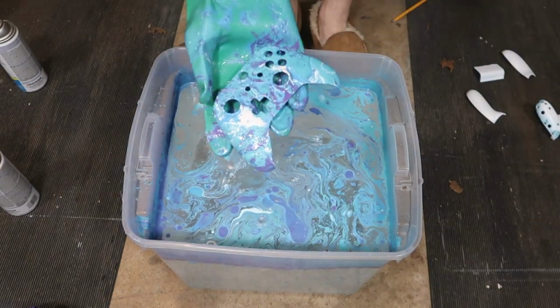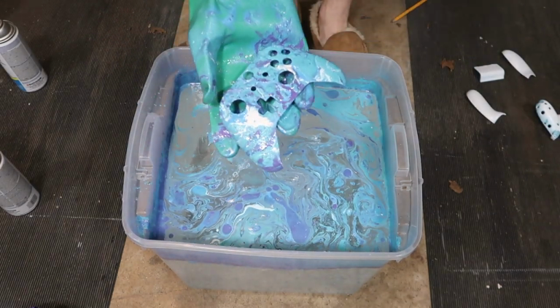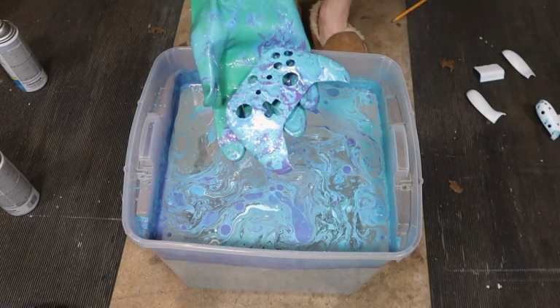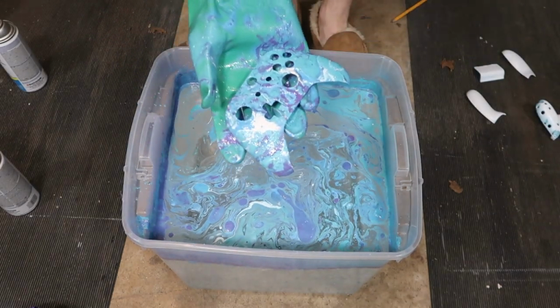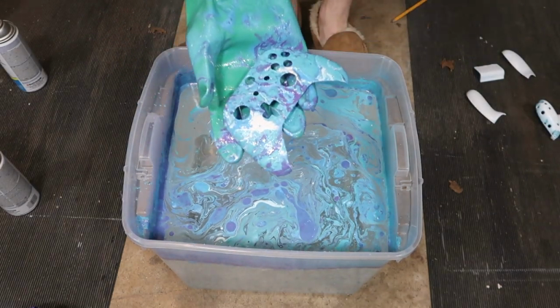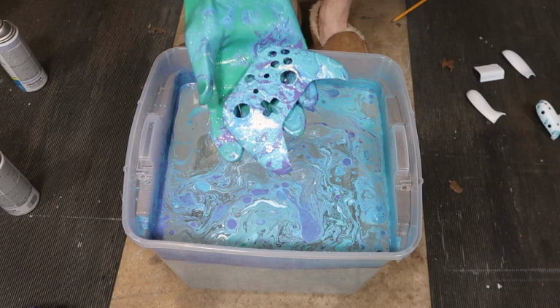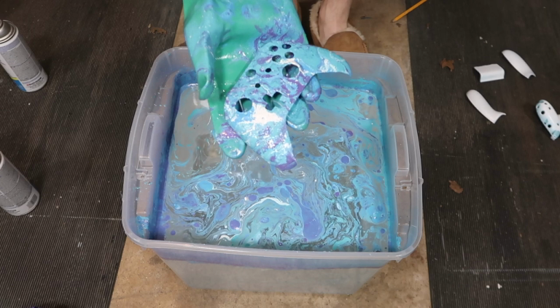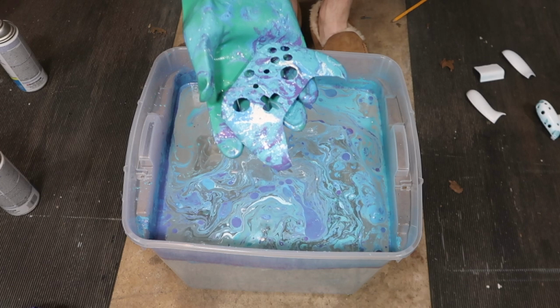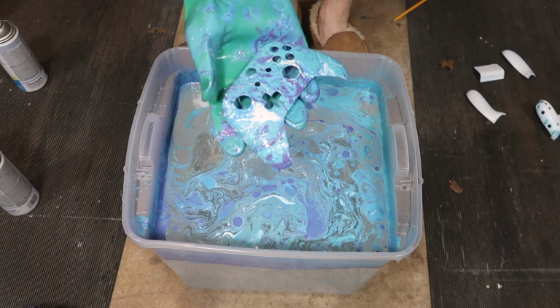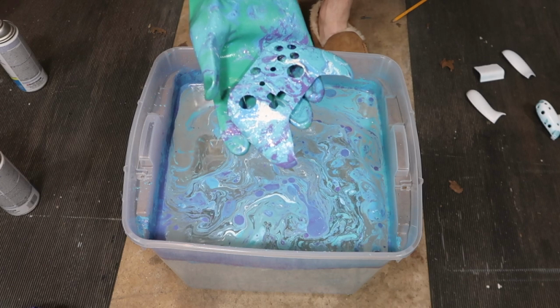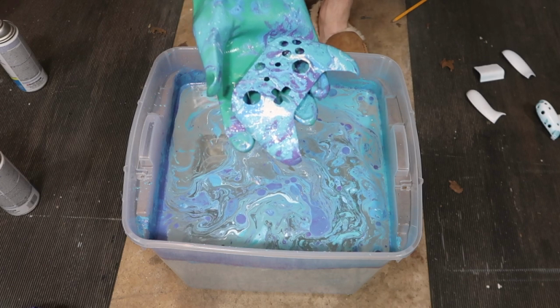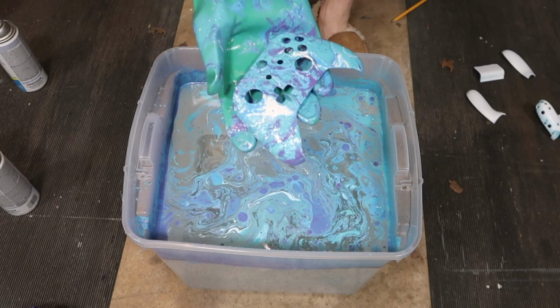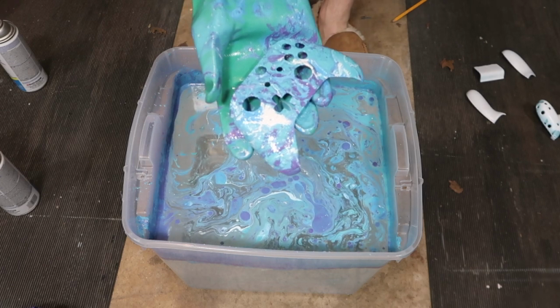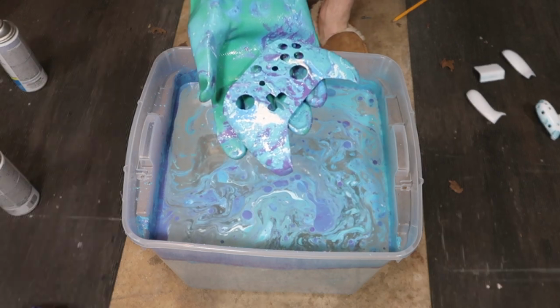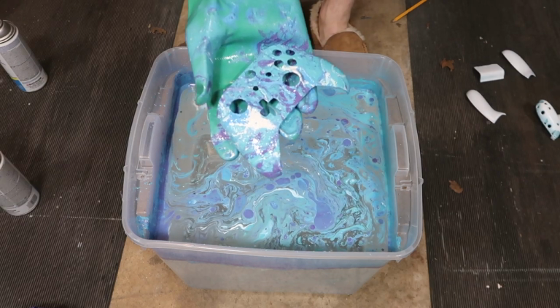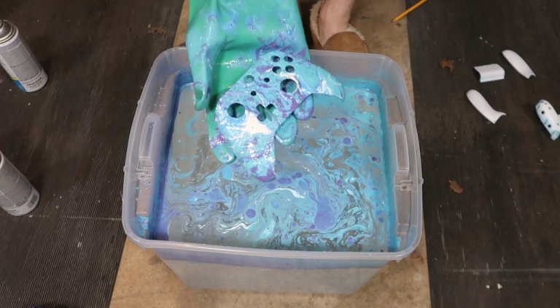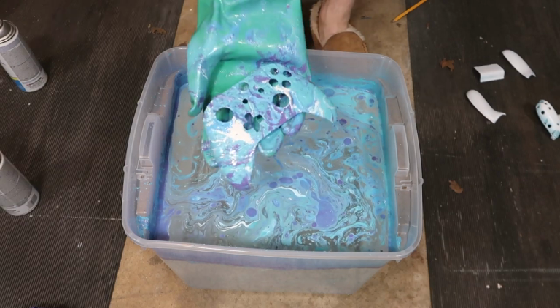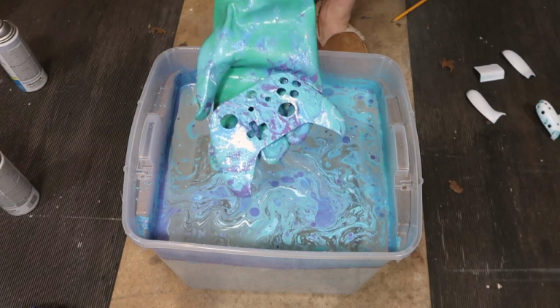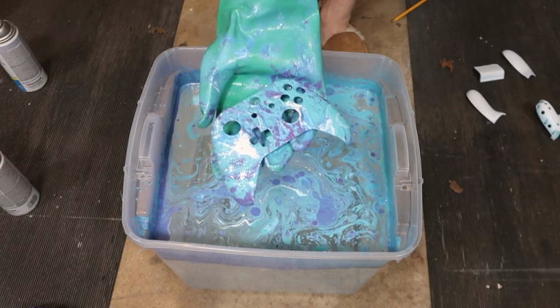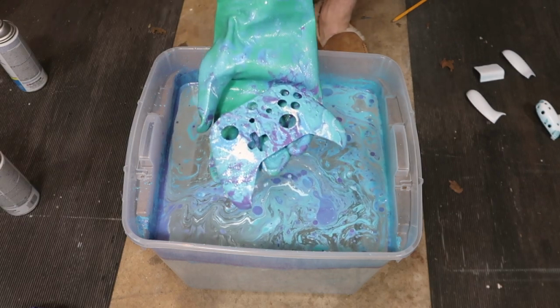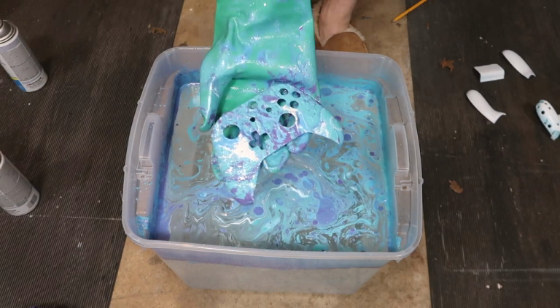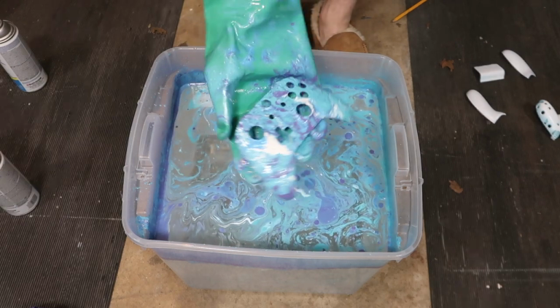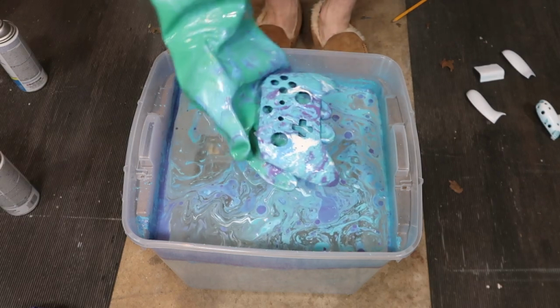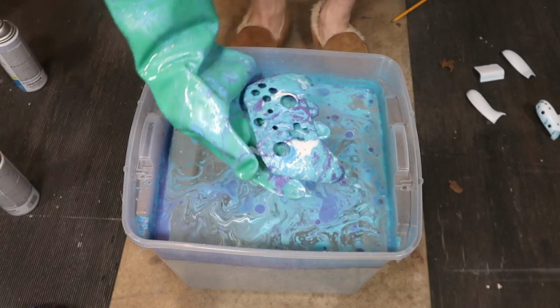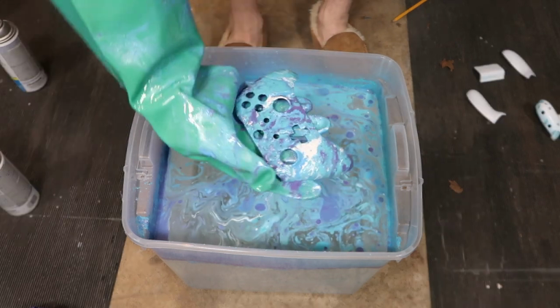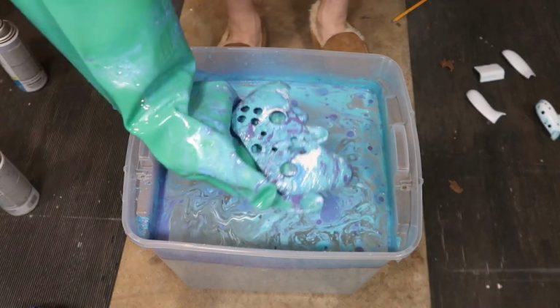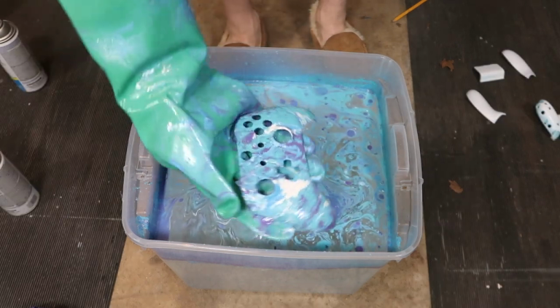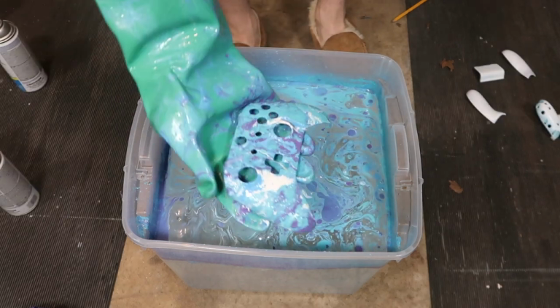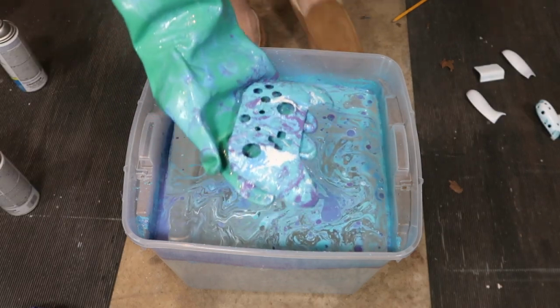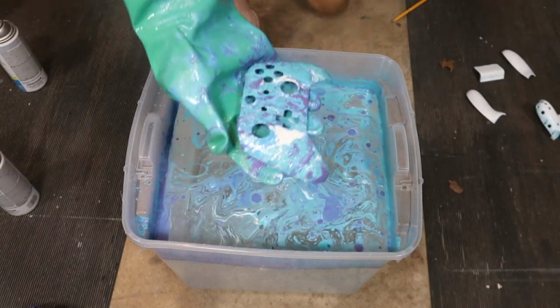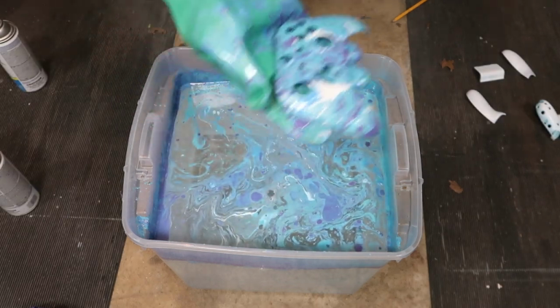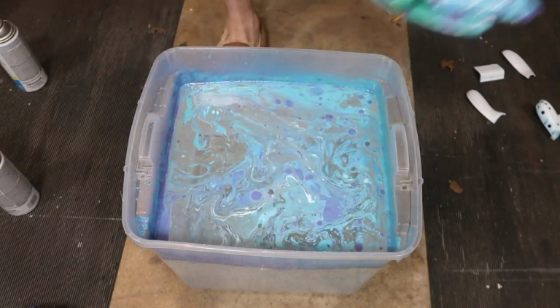I dropped it in there, but holy crap — that's how it looks.